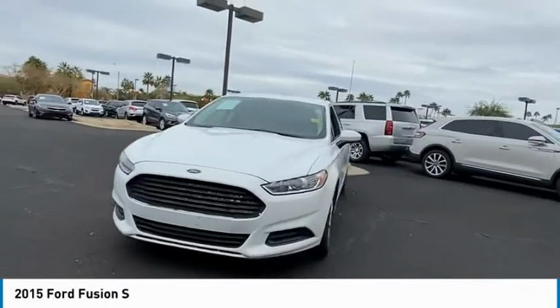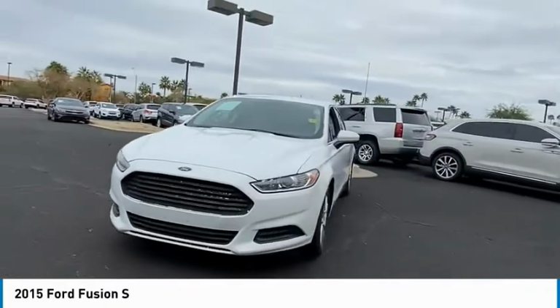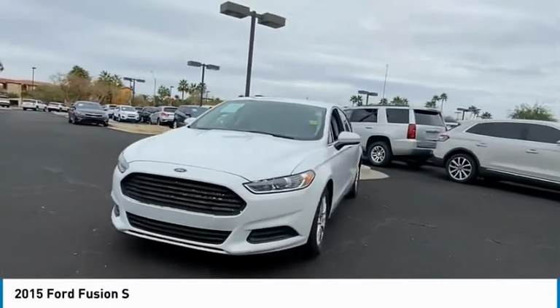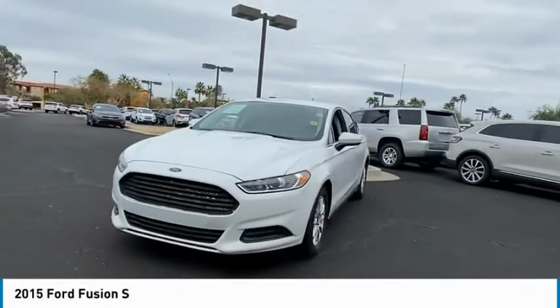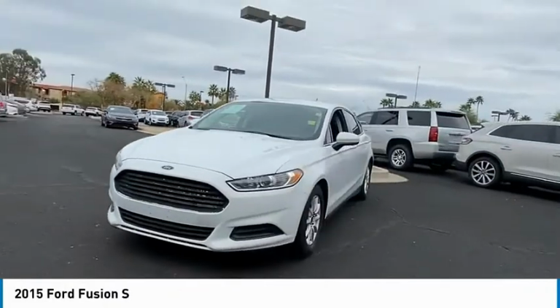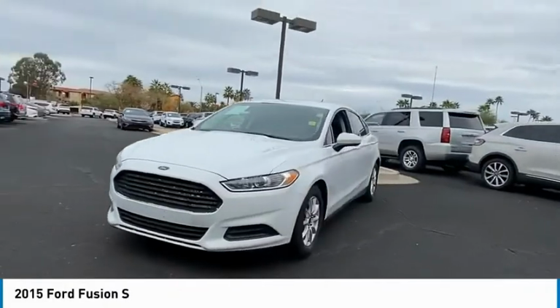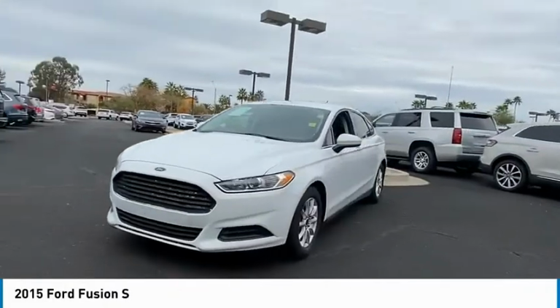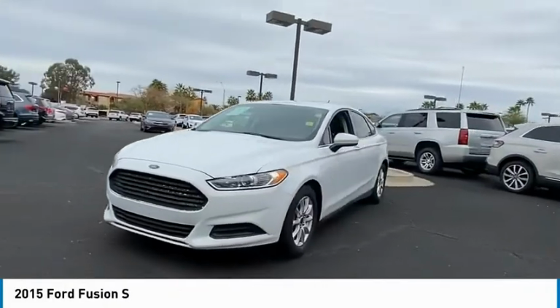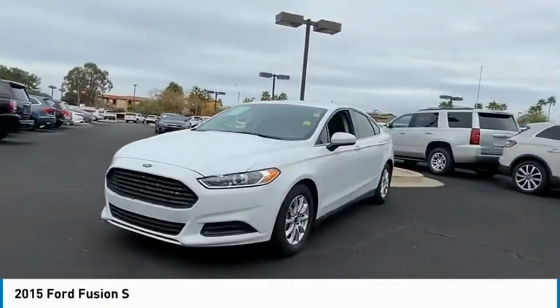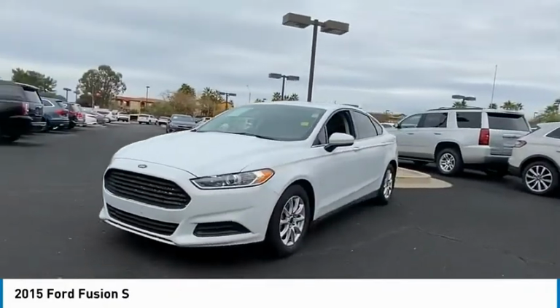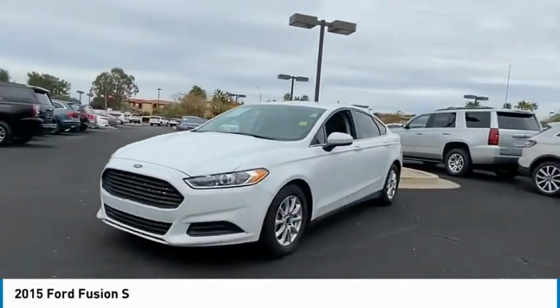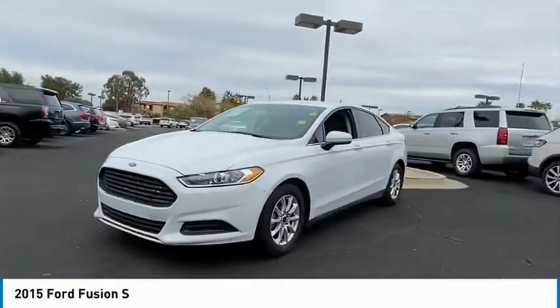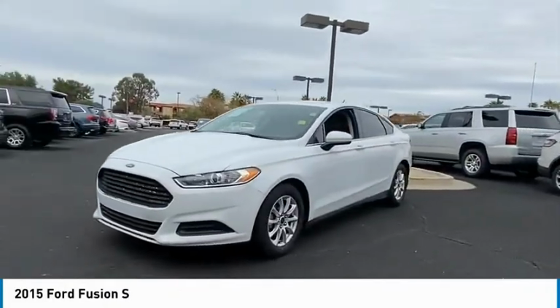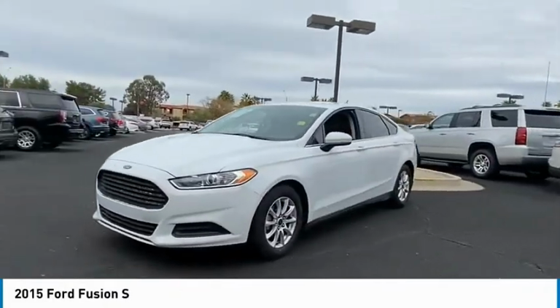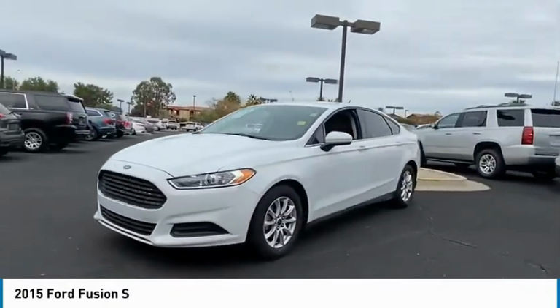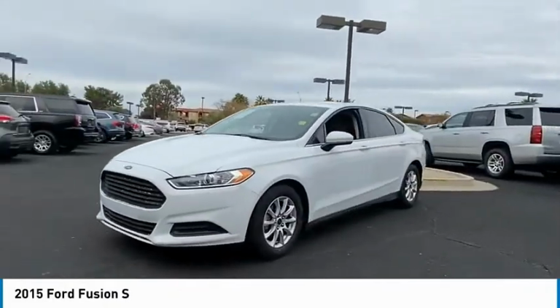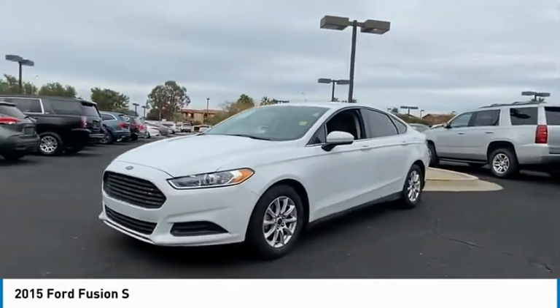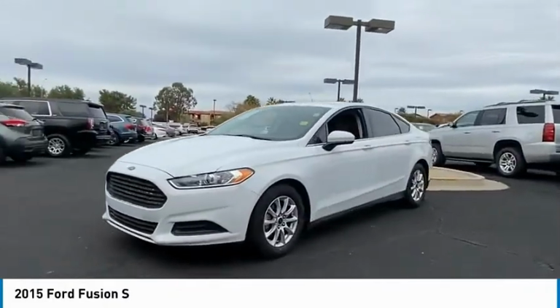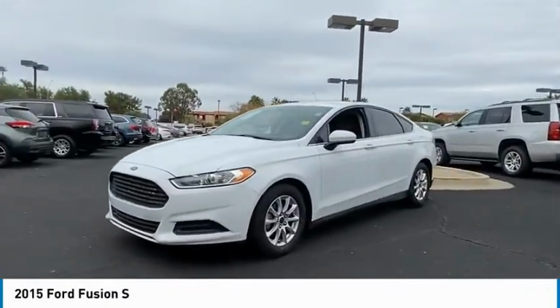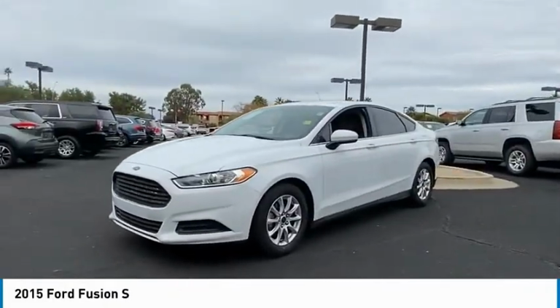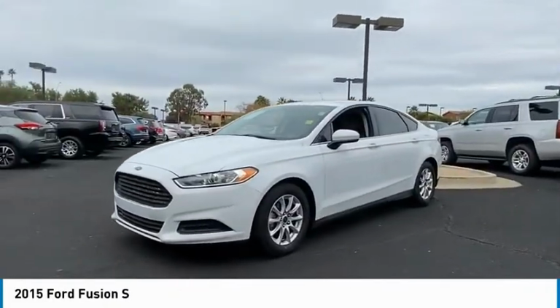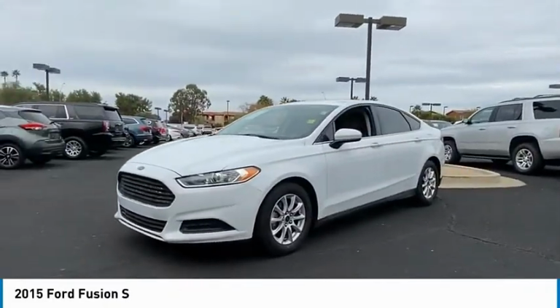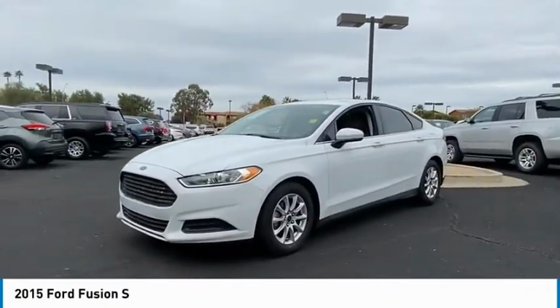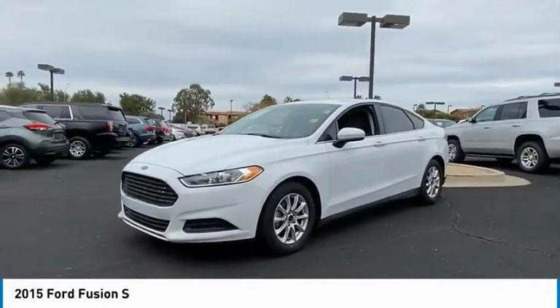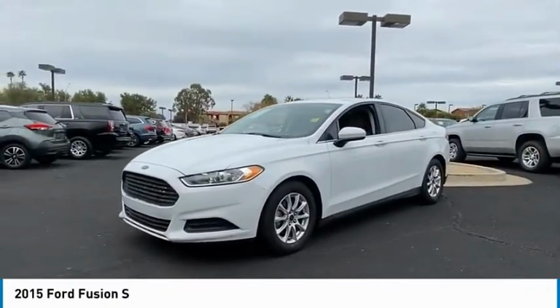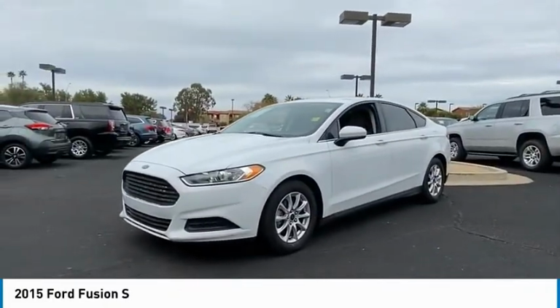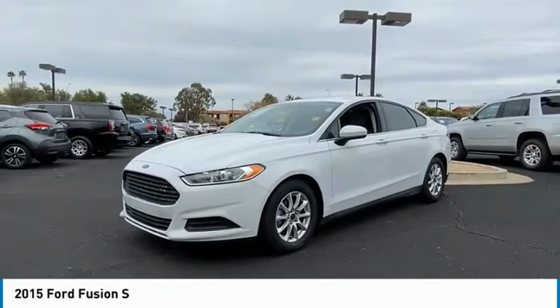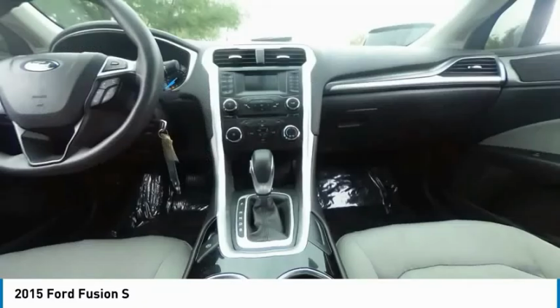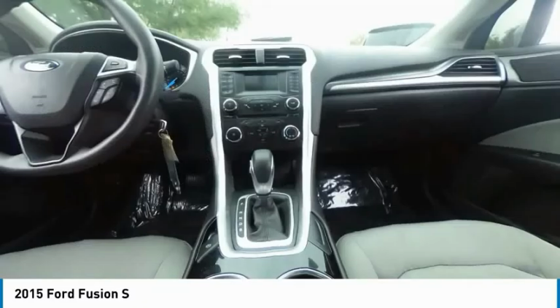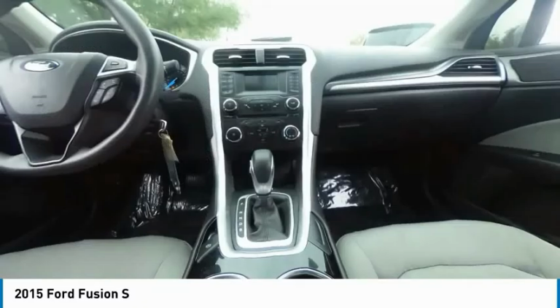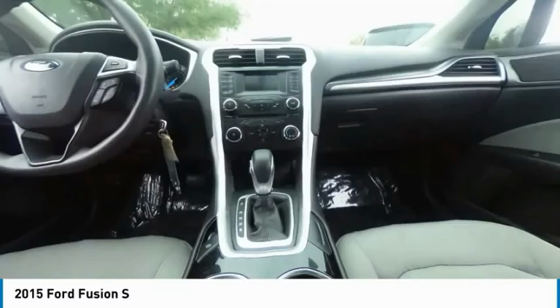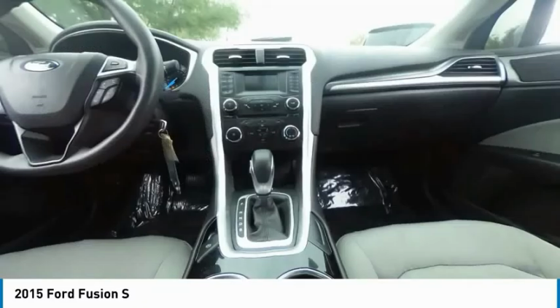FWD. Wouldn't you look great in this vehicle? Stop in today and see for yourself.